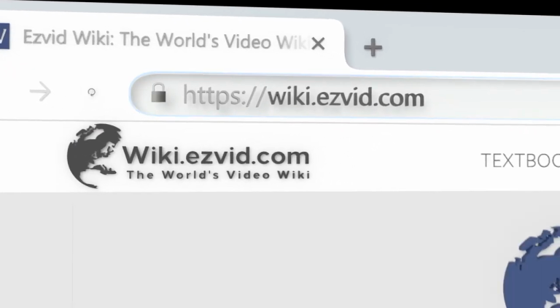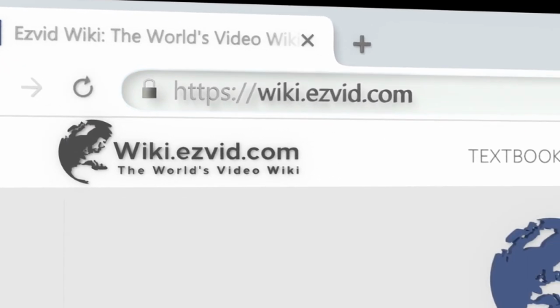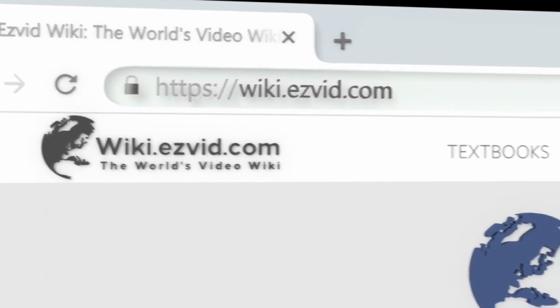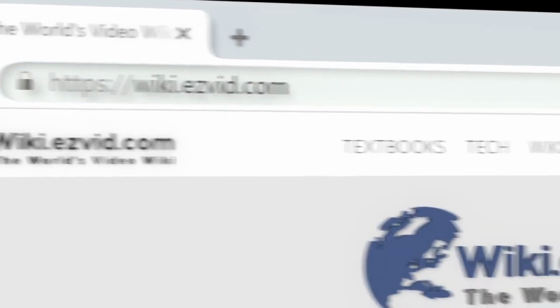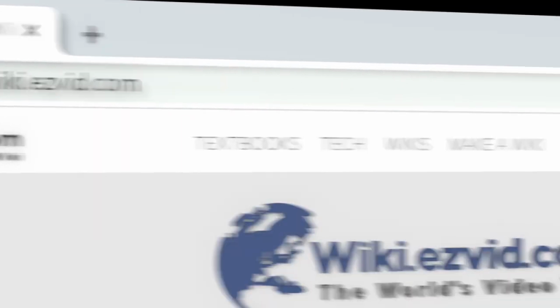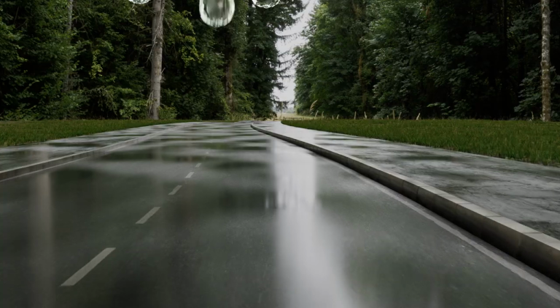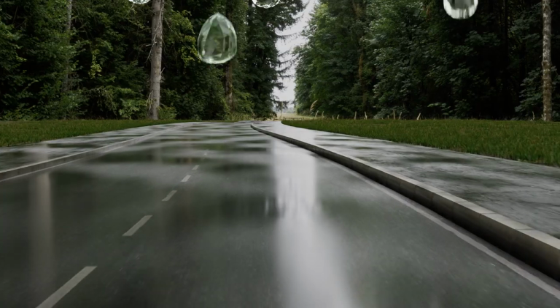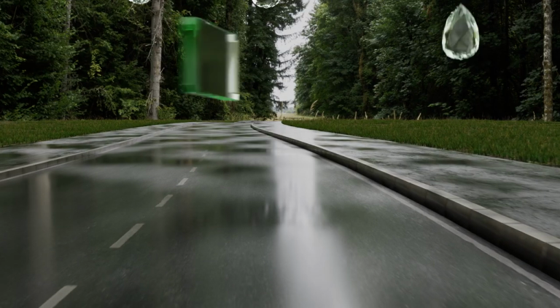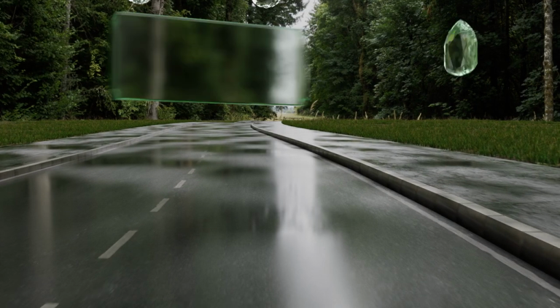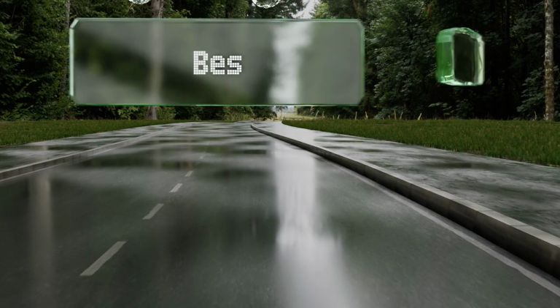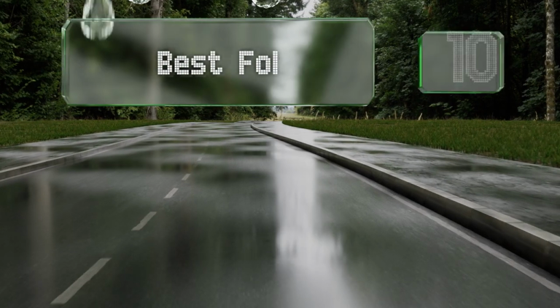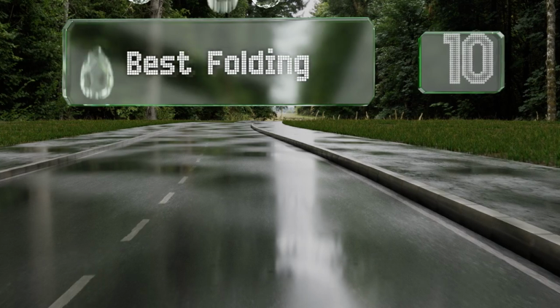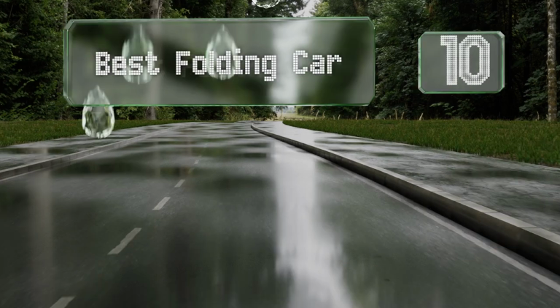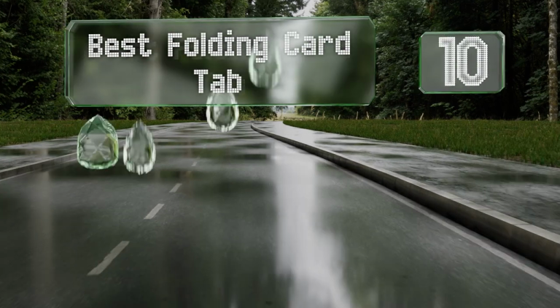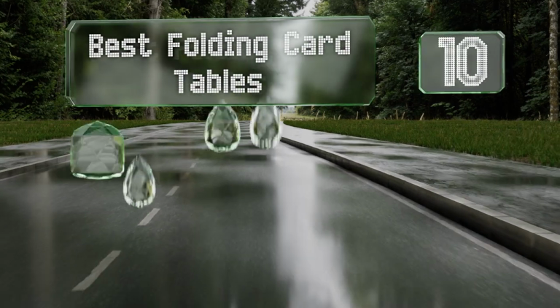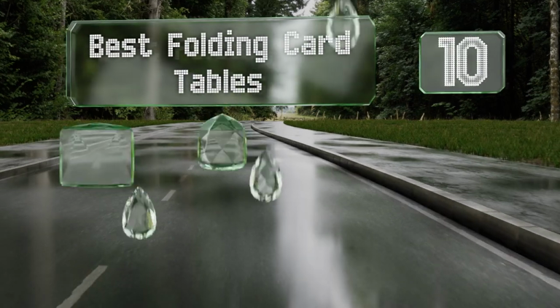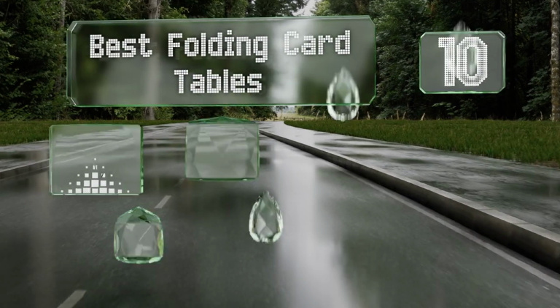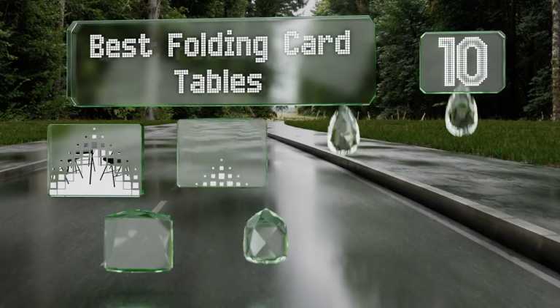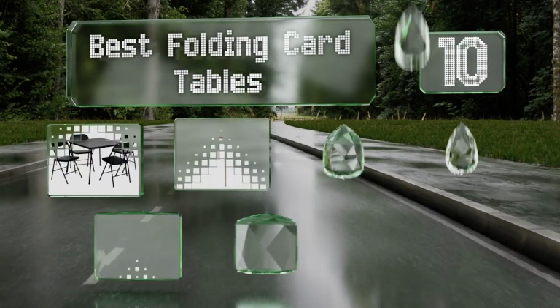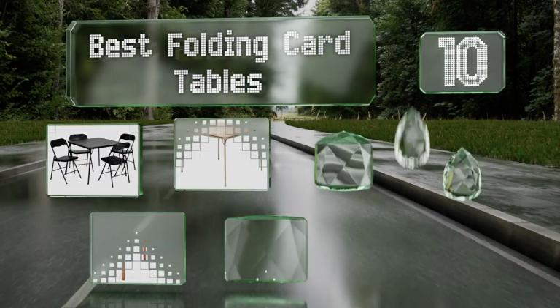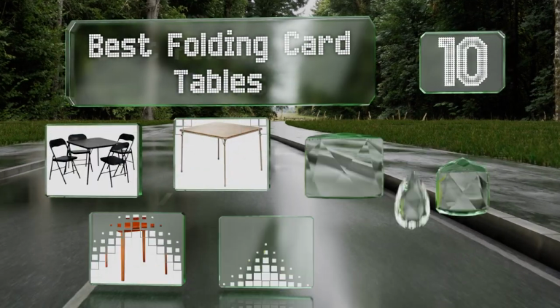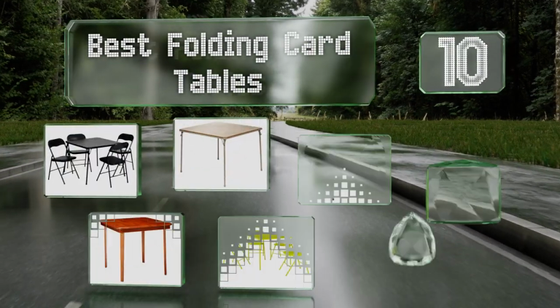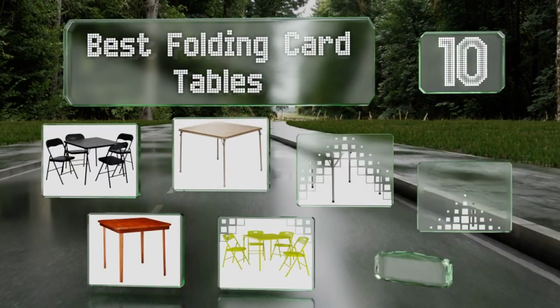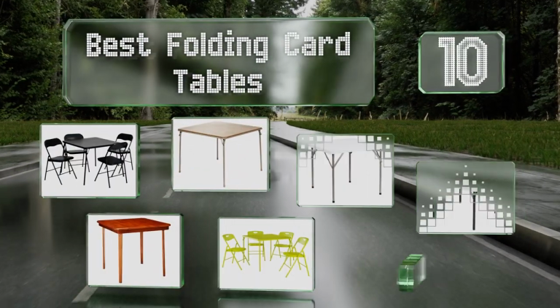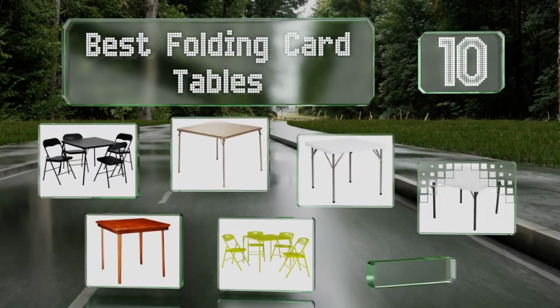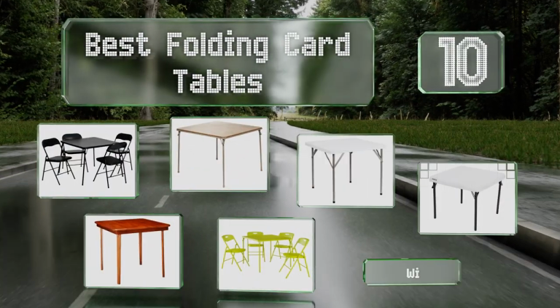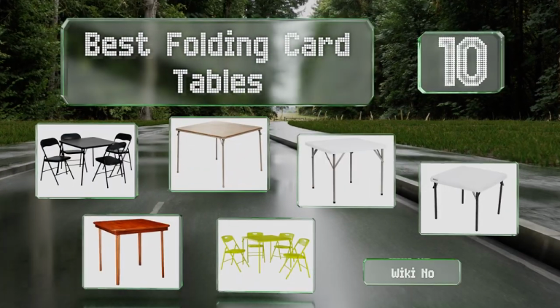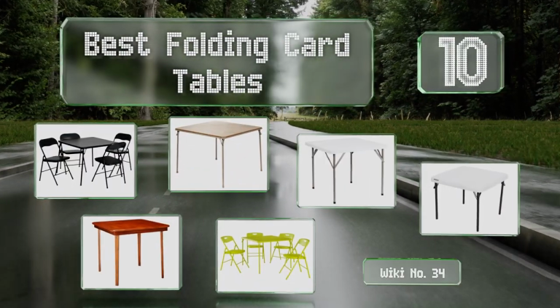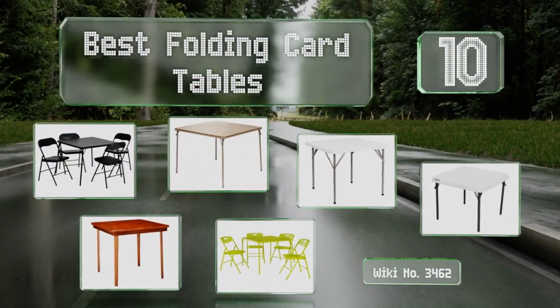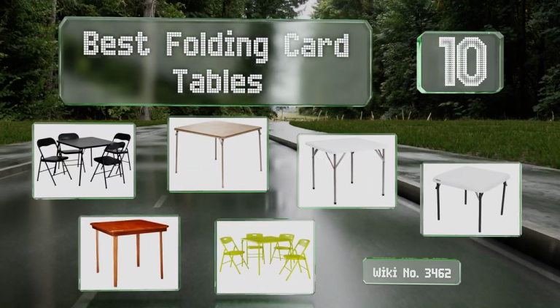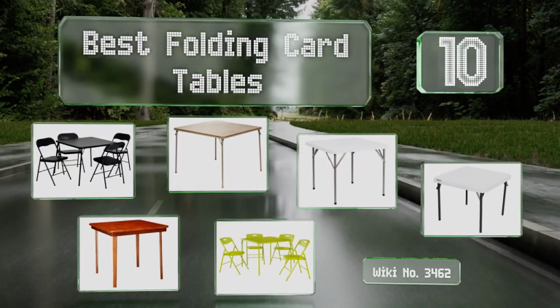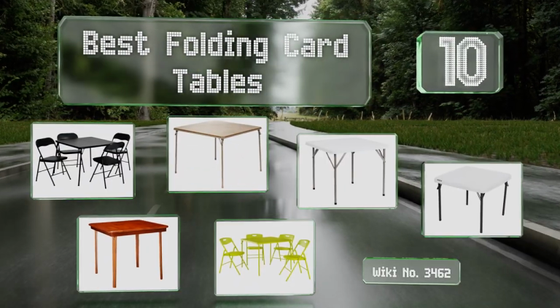EasyVid presents the 10 best folding card tables. Let's get started with the list.